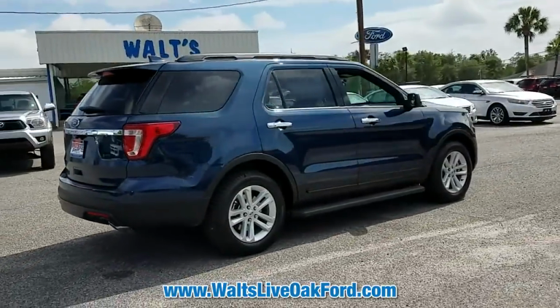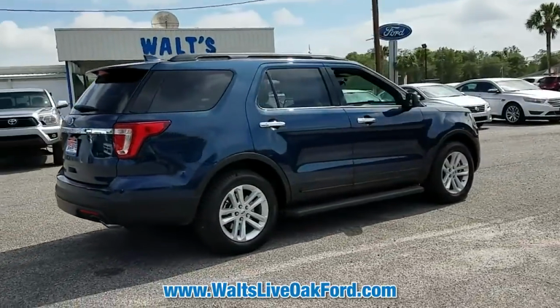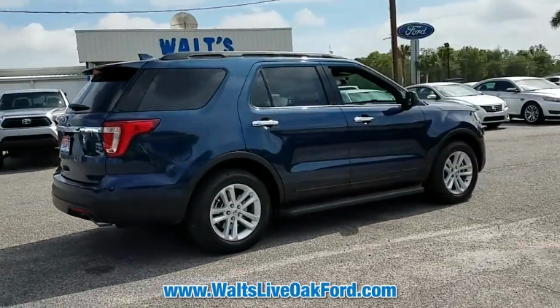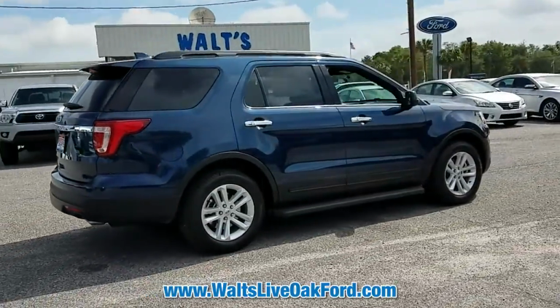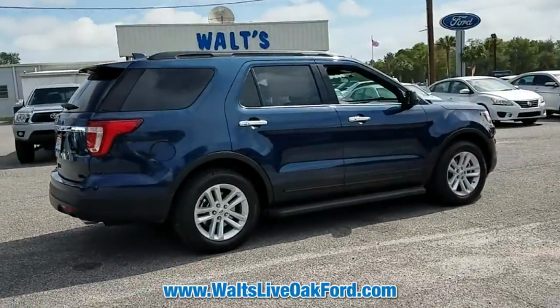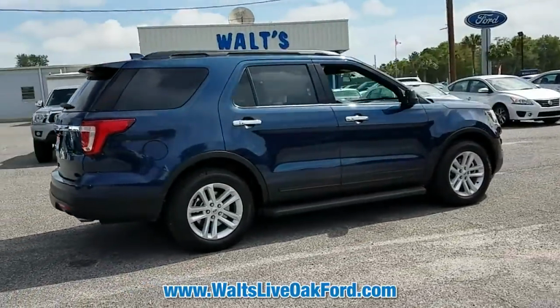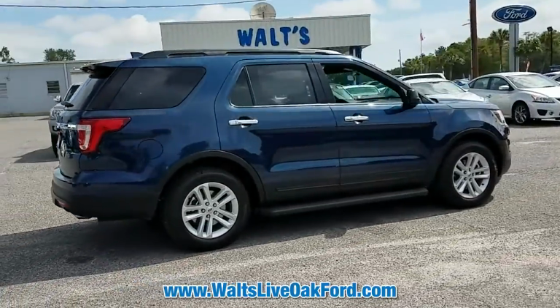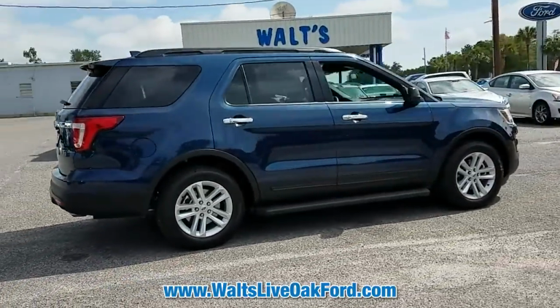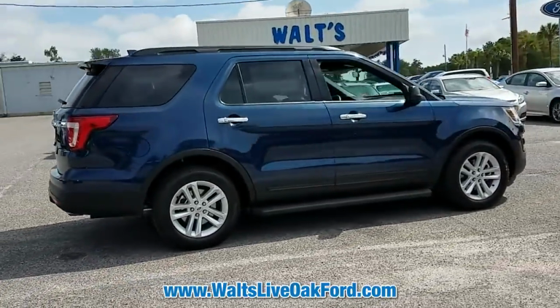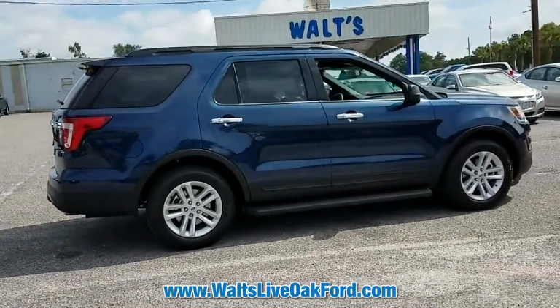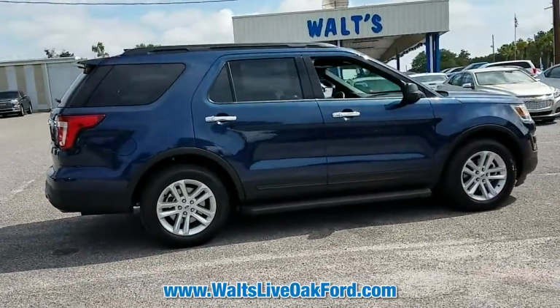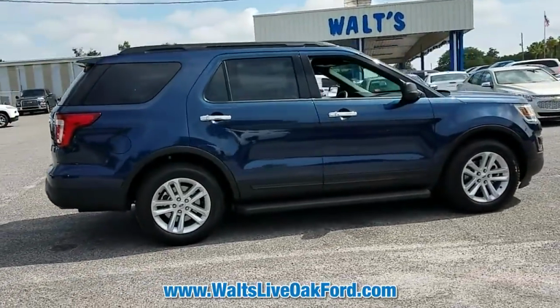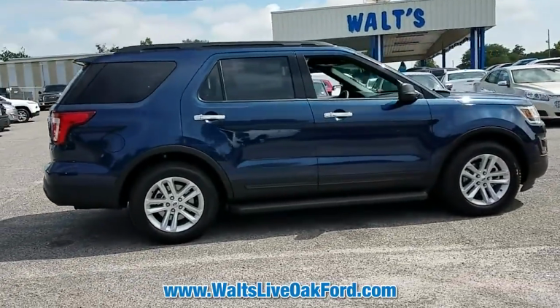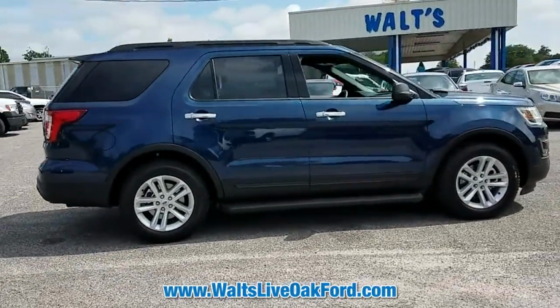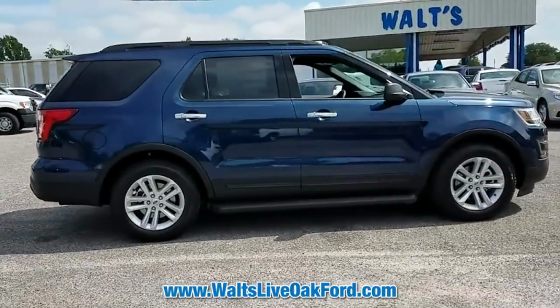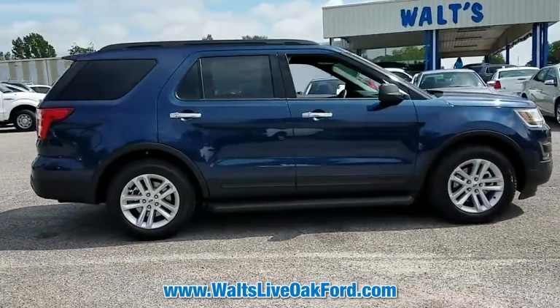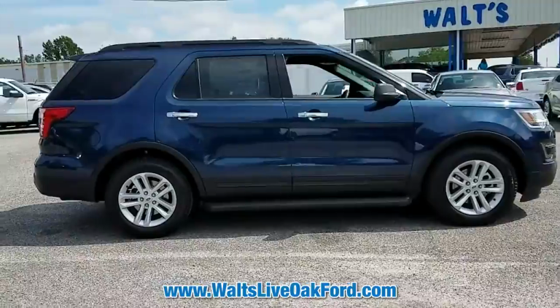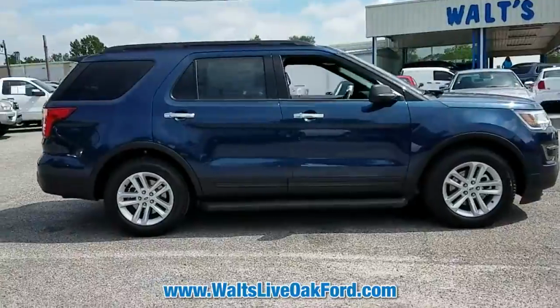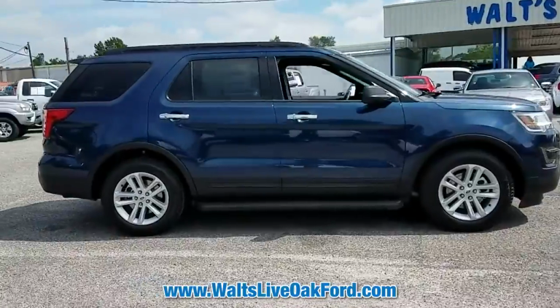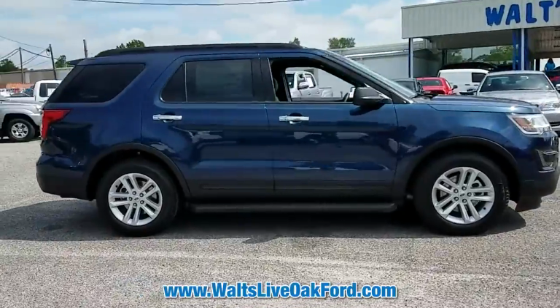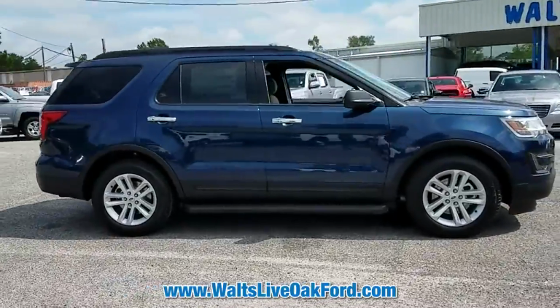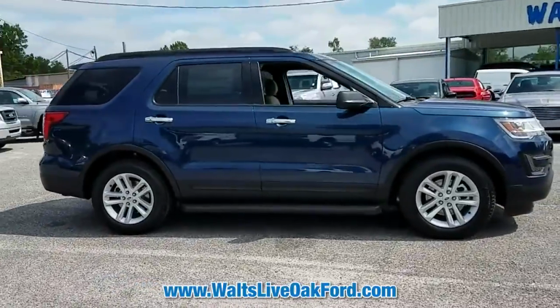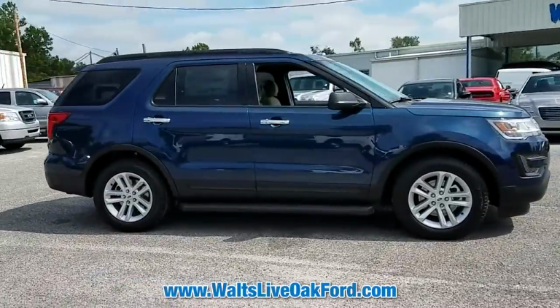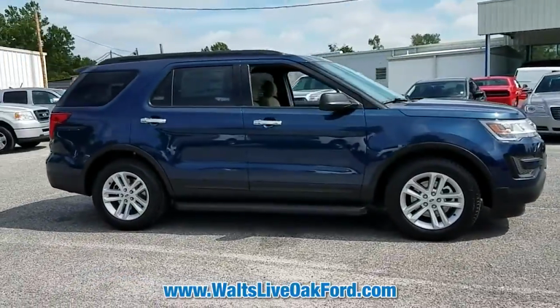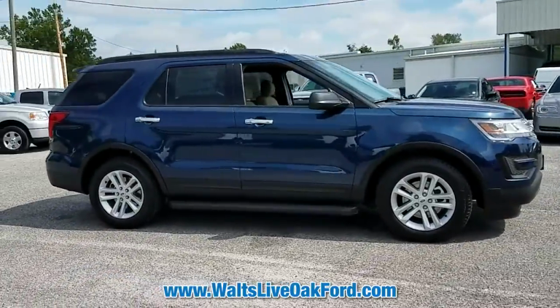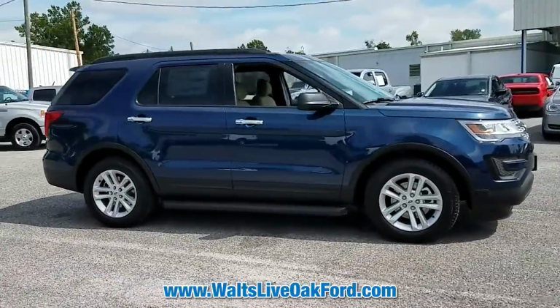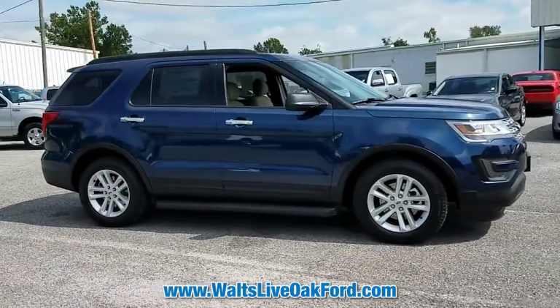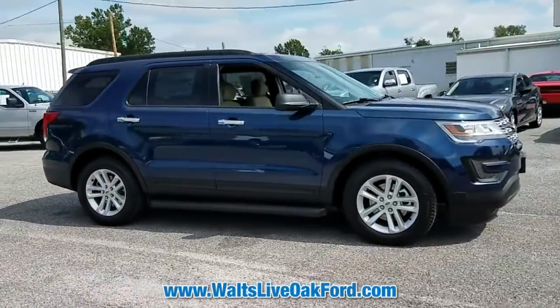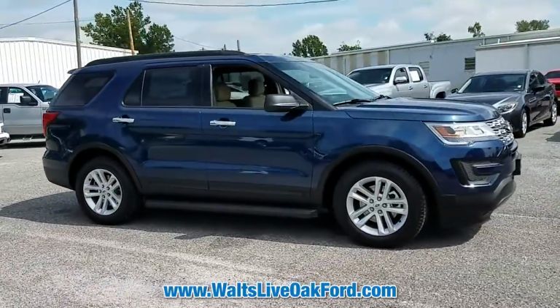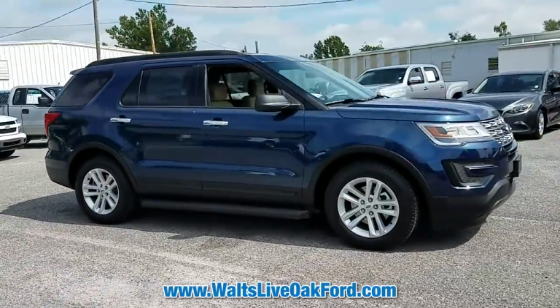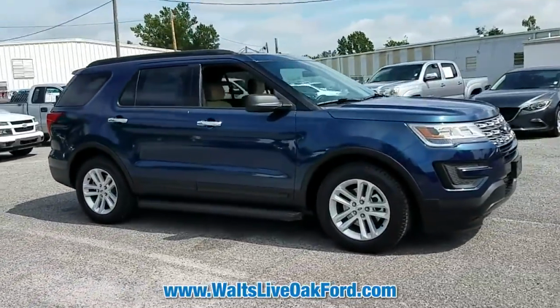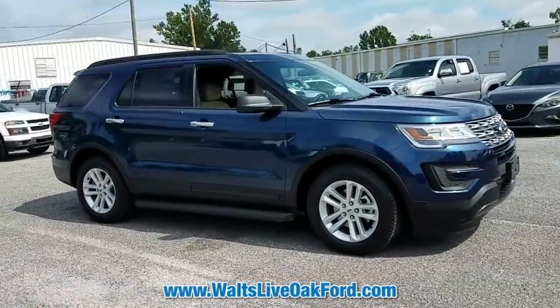Thank you for watching. Come in today so that our professional sales team can help you drive a vehicle home without delay.